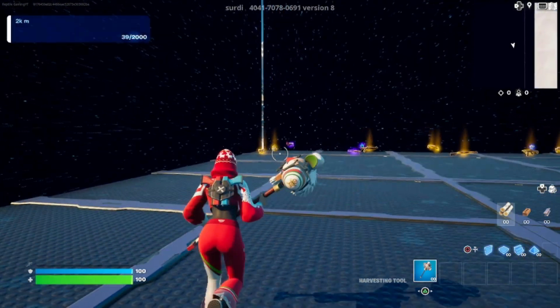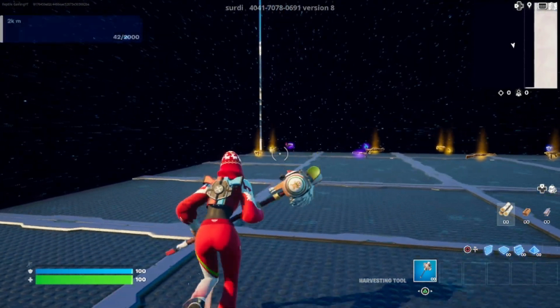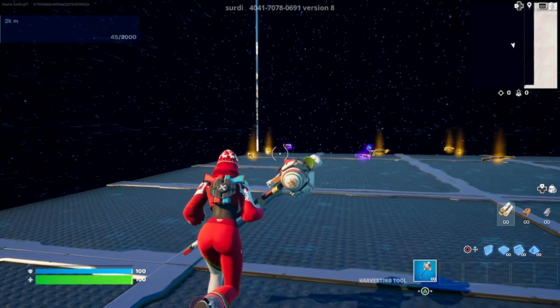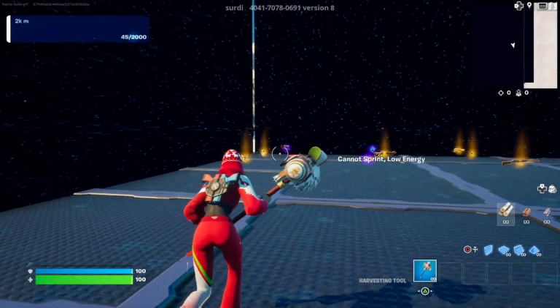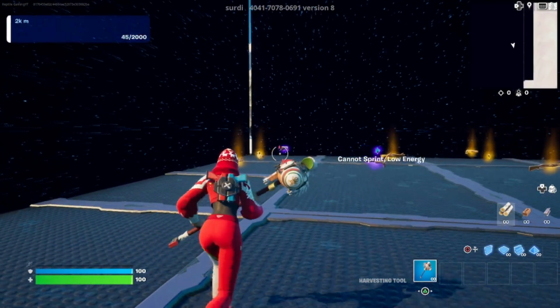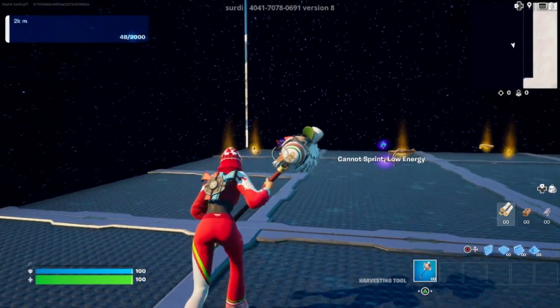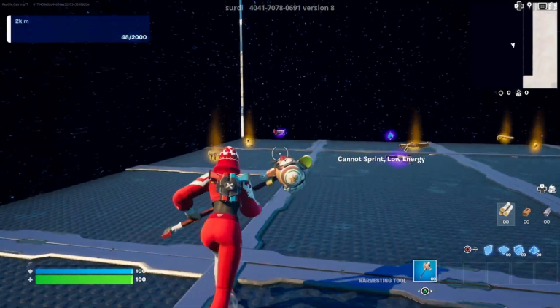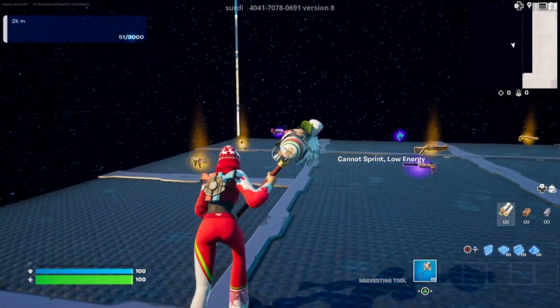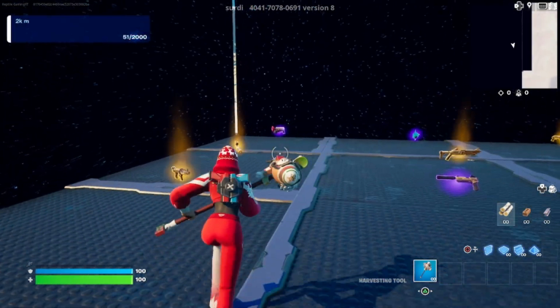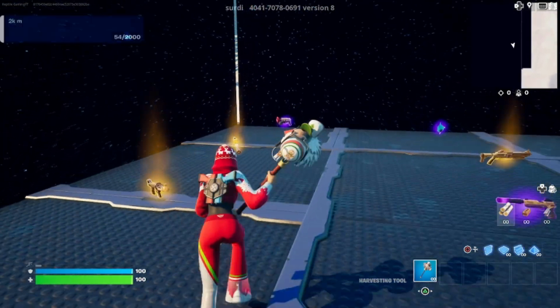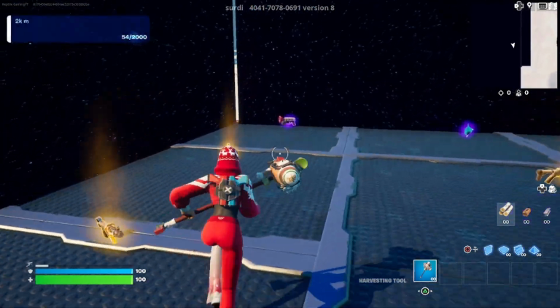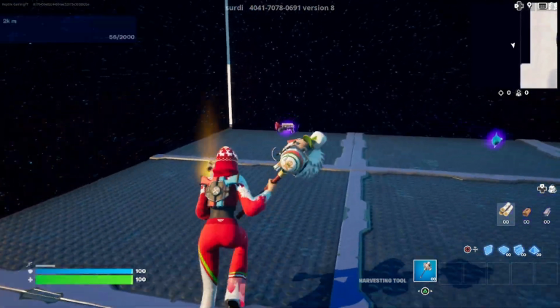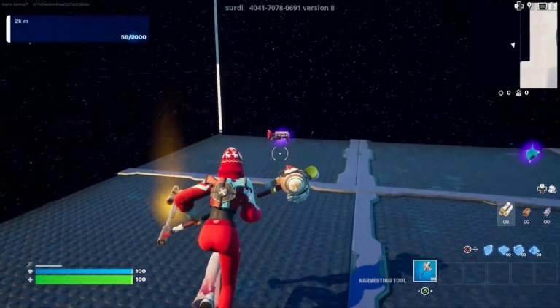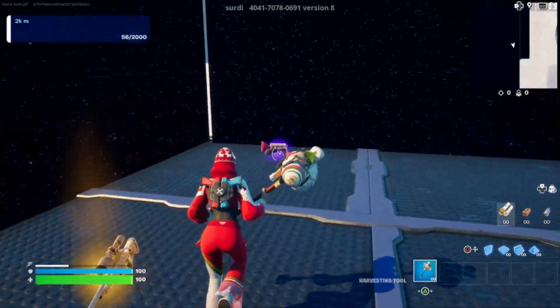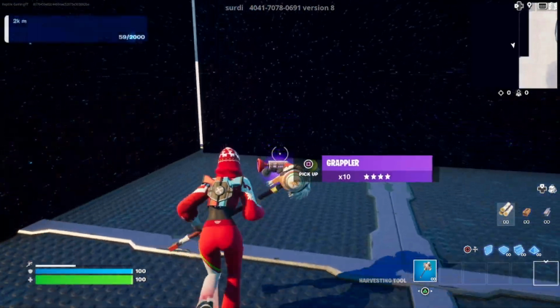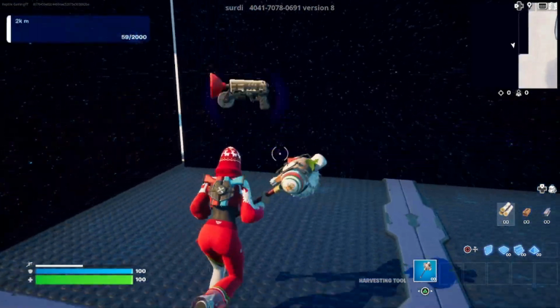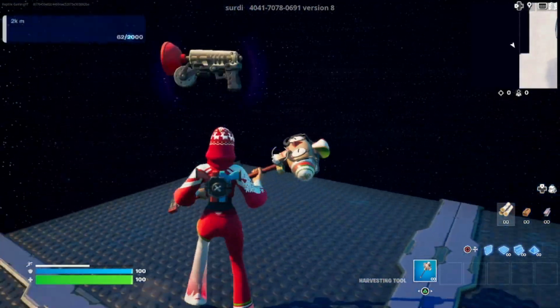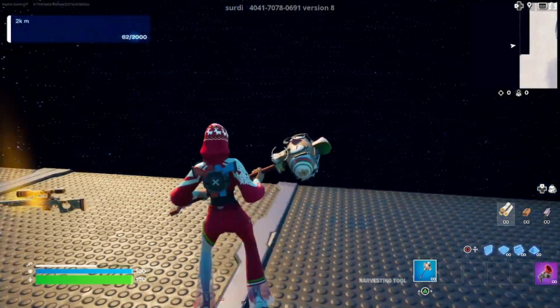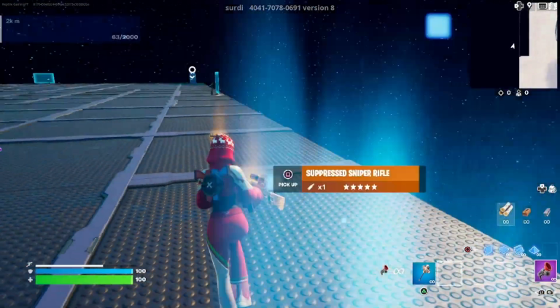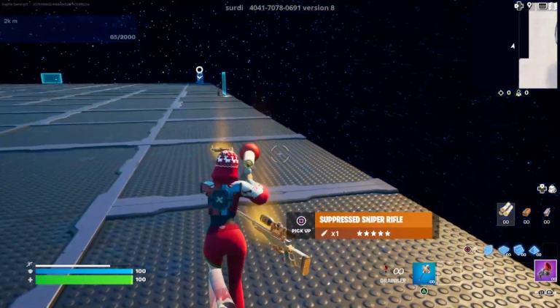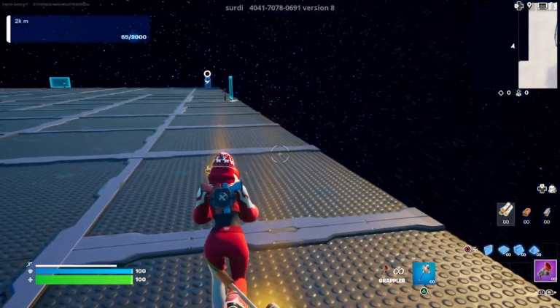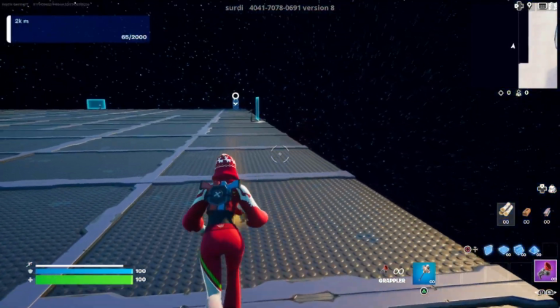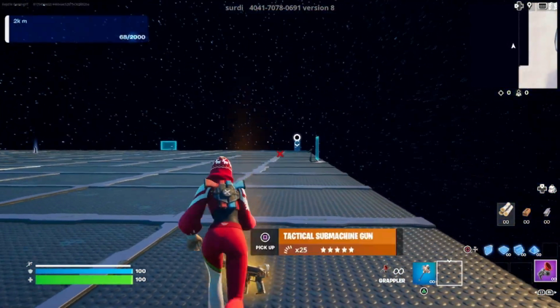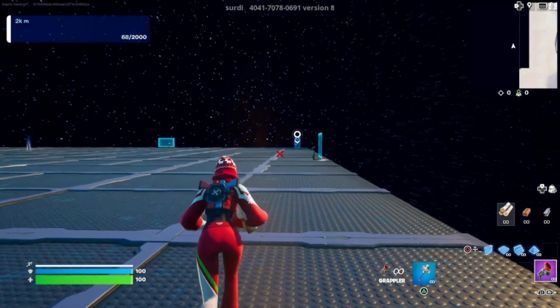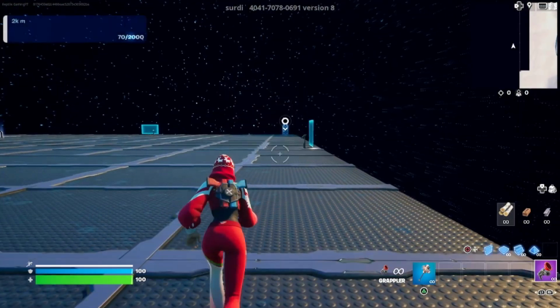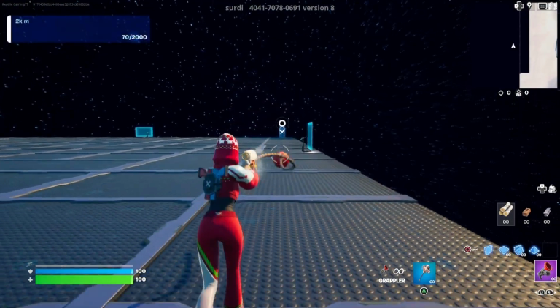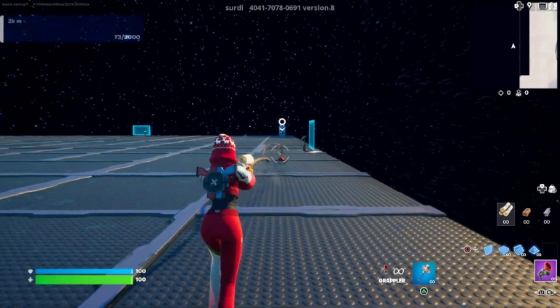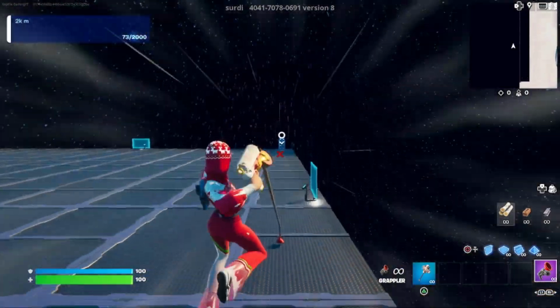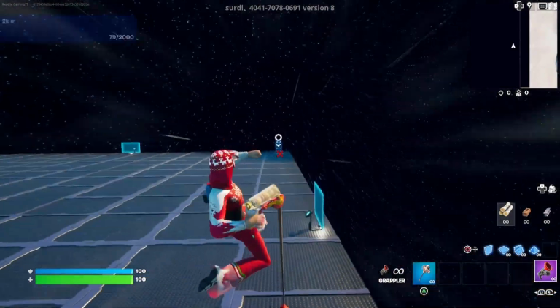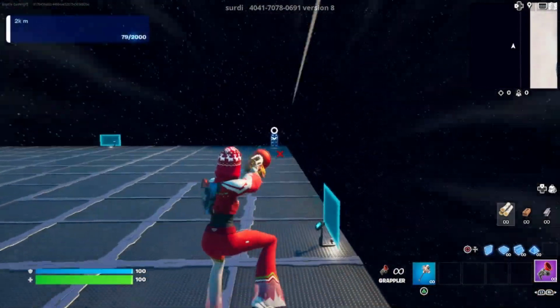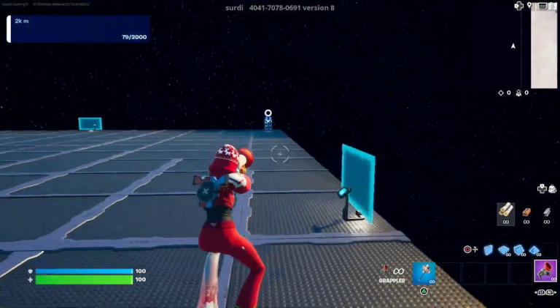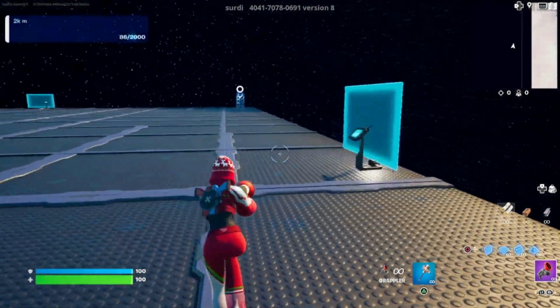Once you're done waiting the 10 minutes, you're just going to want to run straight ahead into this weapons corner over here. Once you get over here in the very corner, you're going to find a grappler, and that's just going to make getting around a little bit easier.